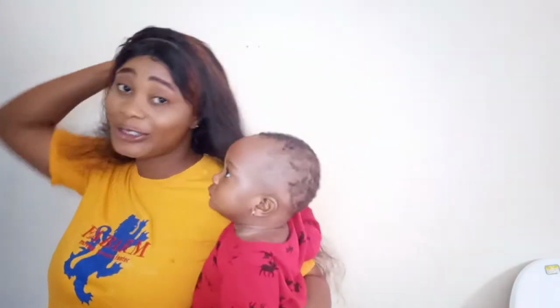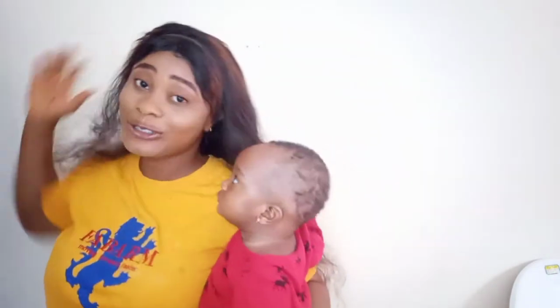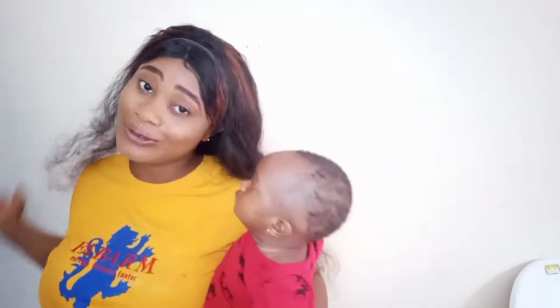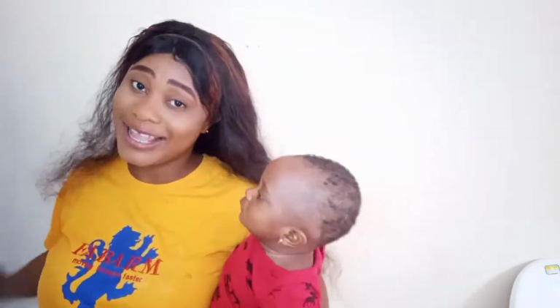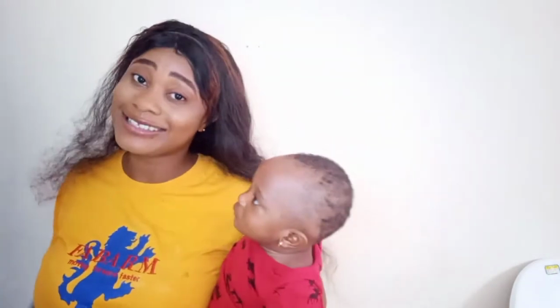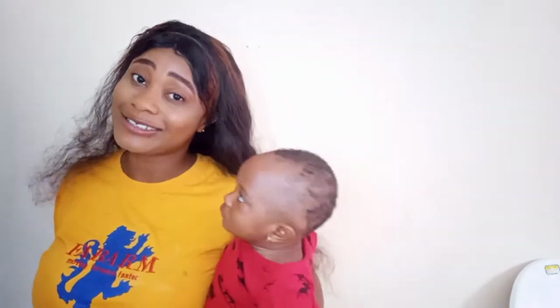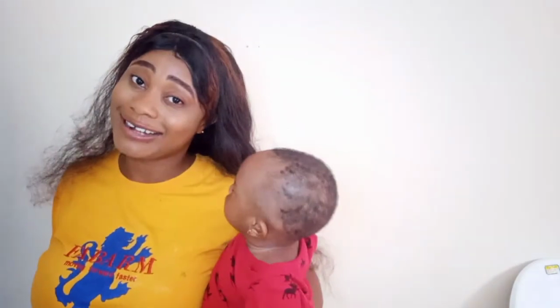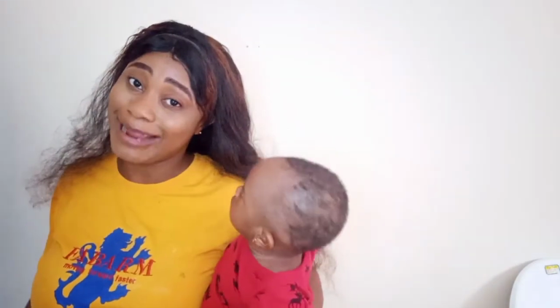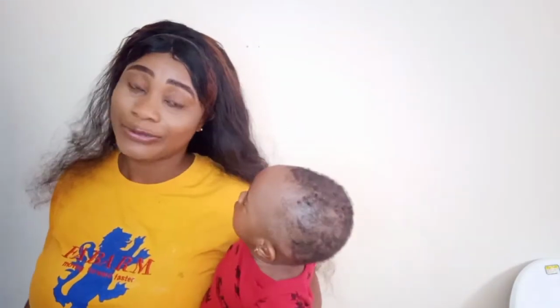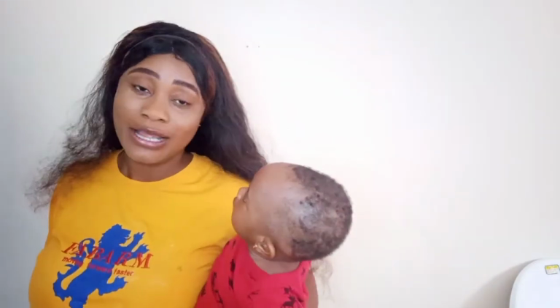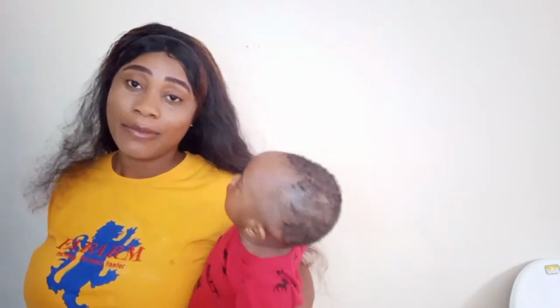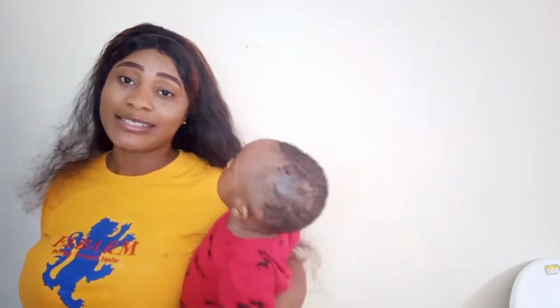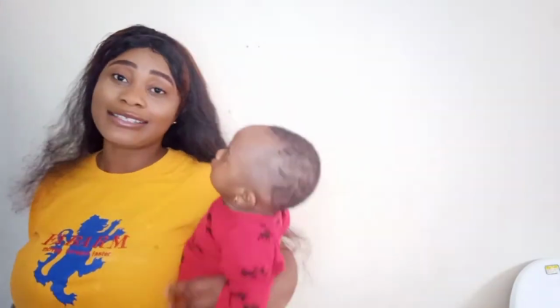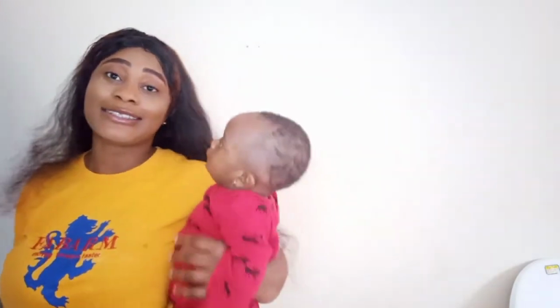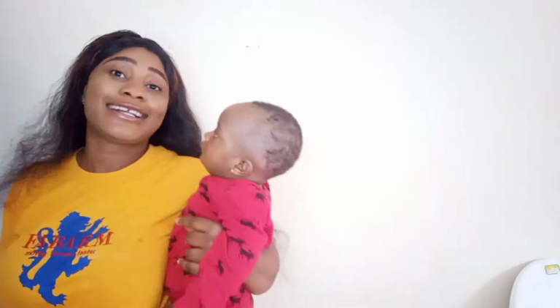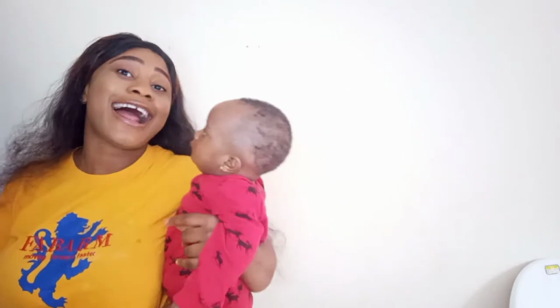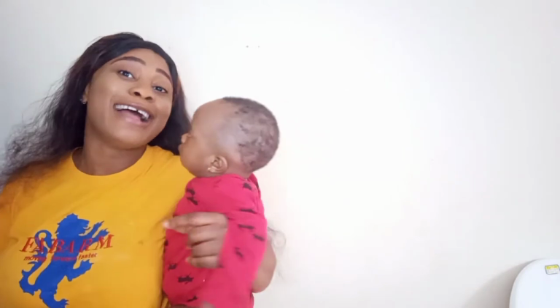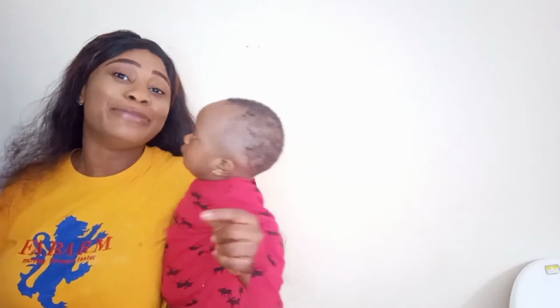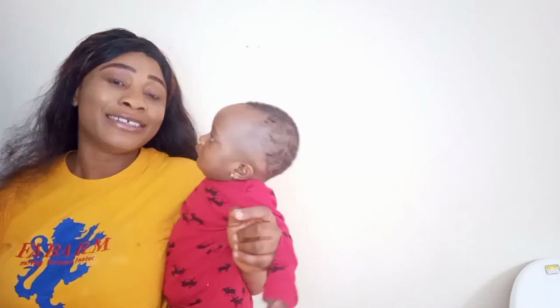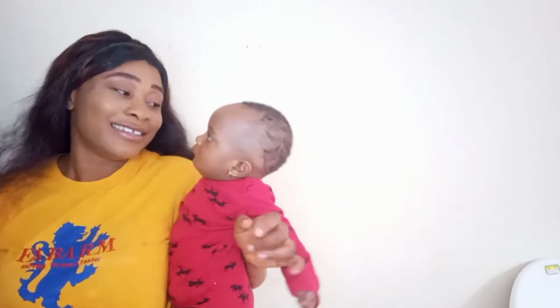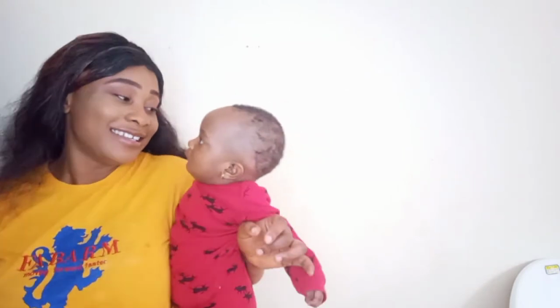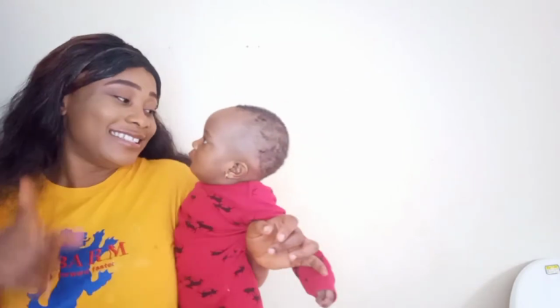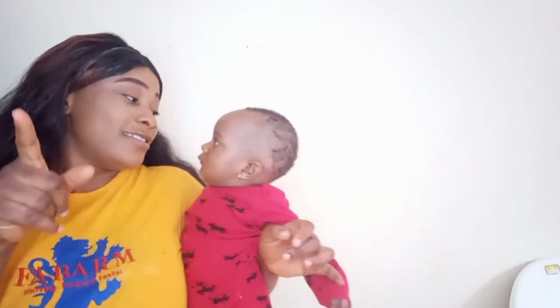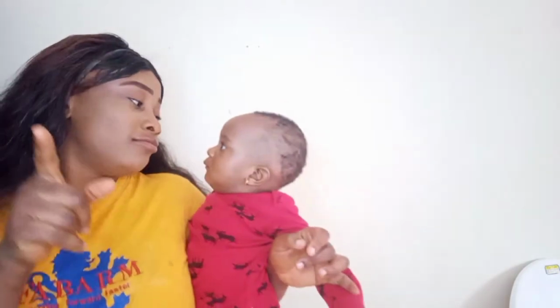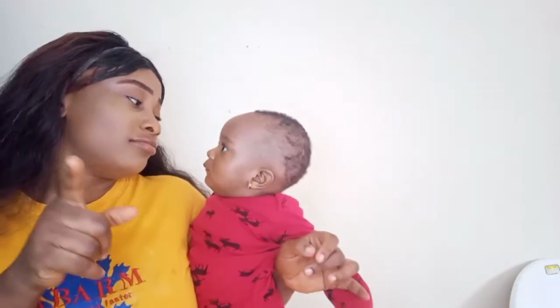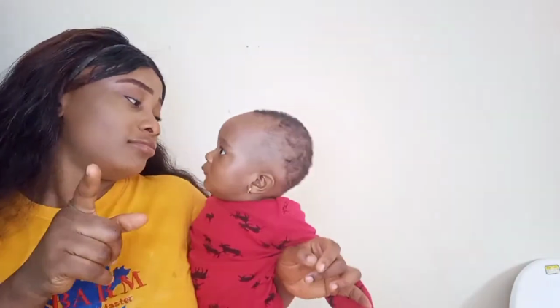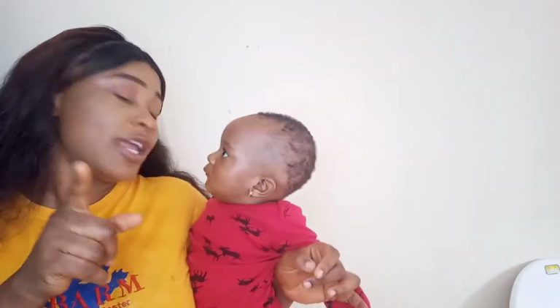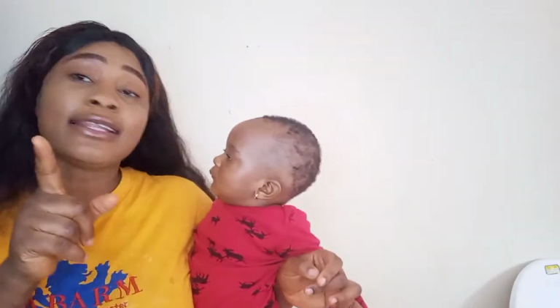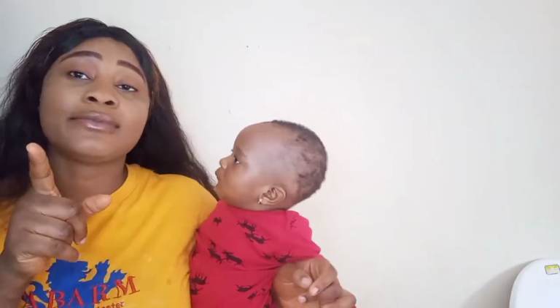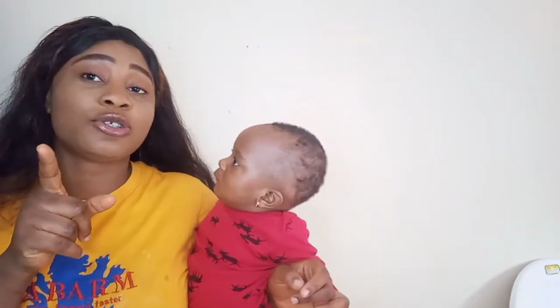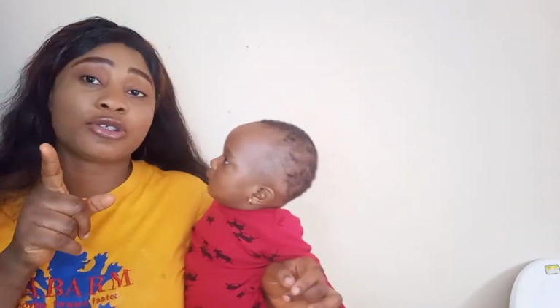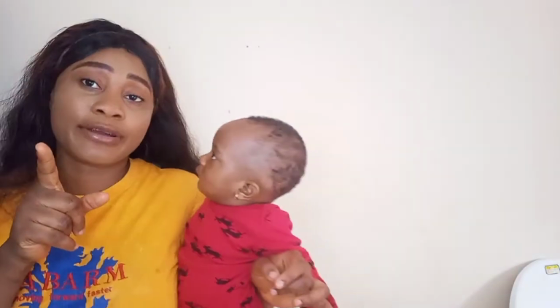She just told you guys to subscribe. Mama says subscribe — I didn't subscribe!